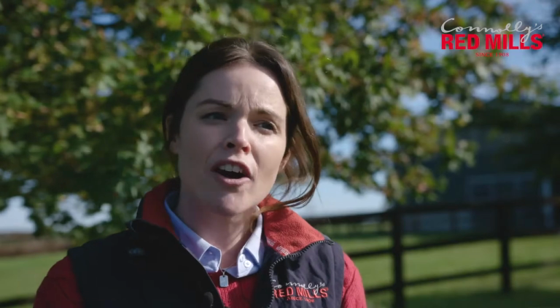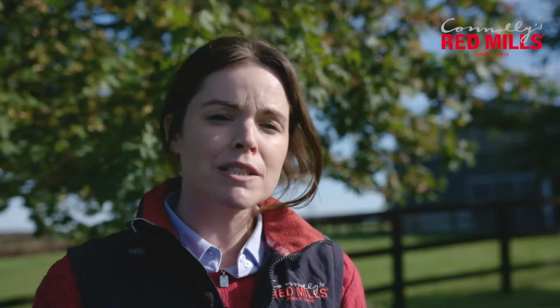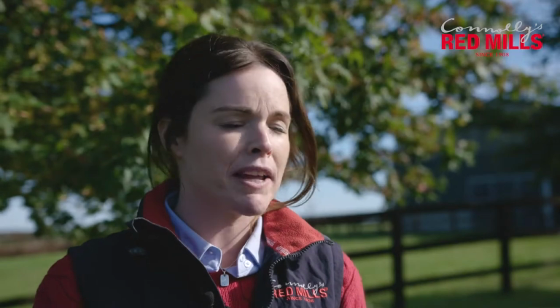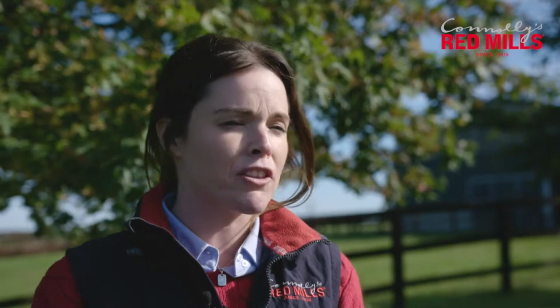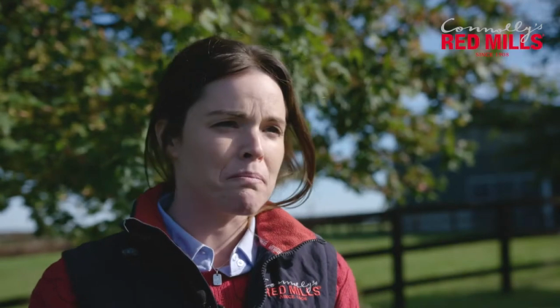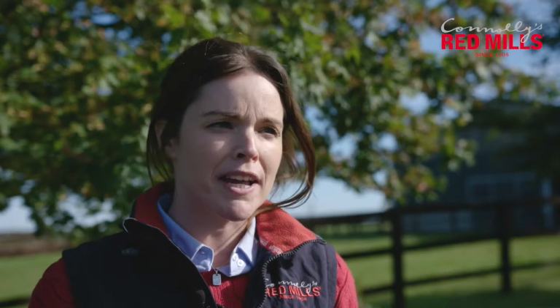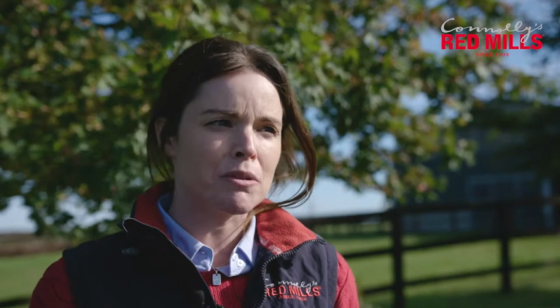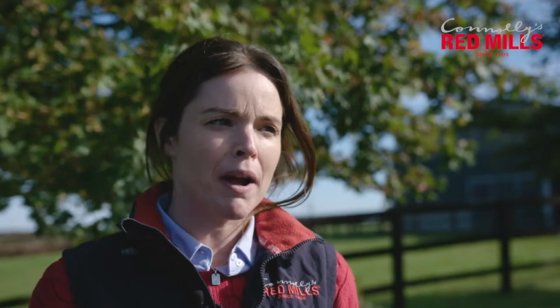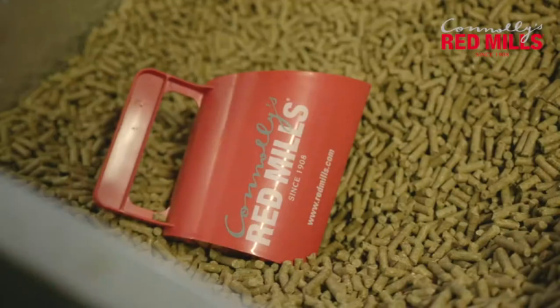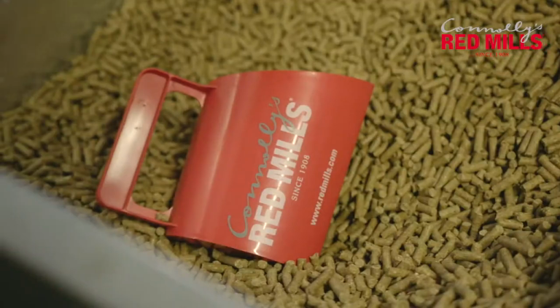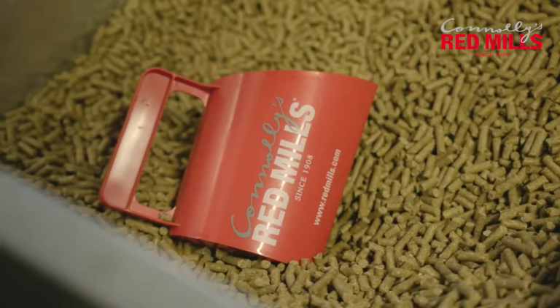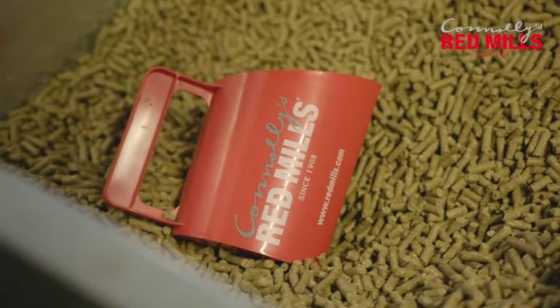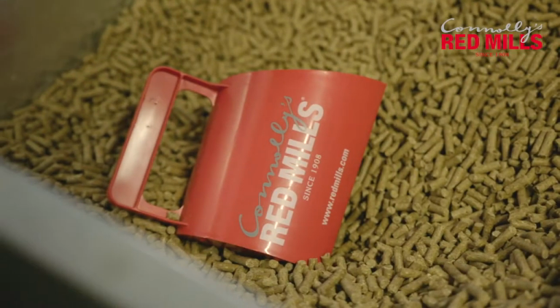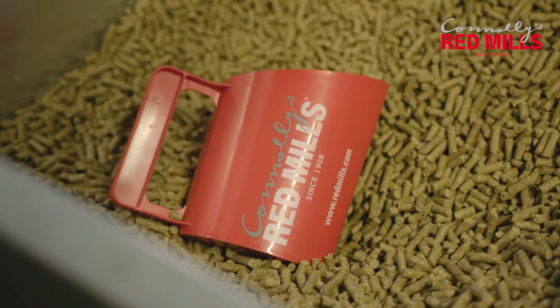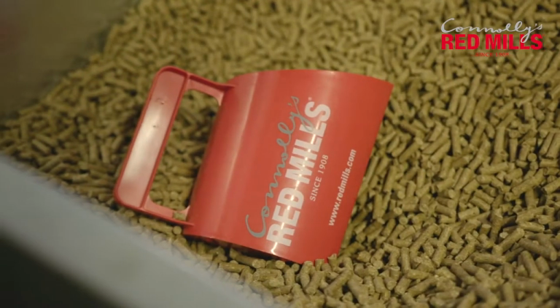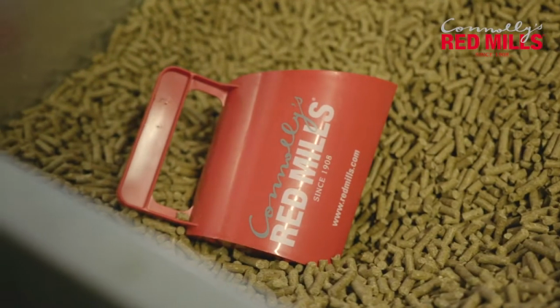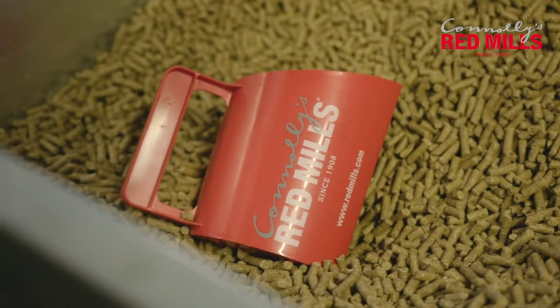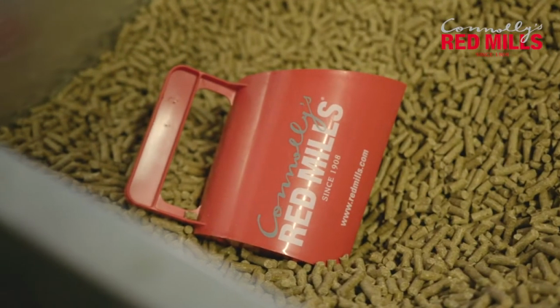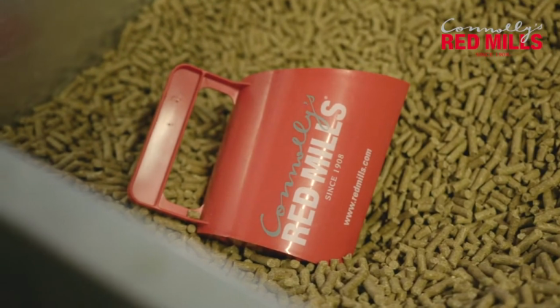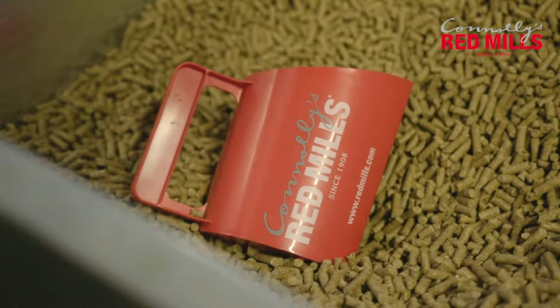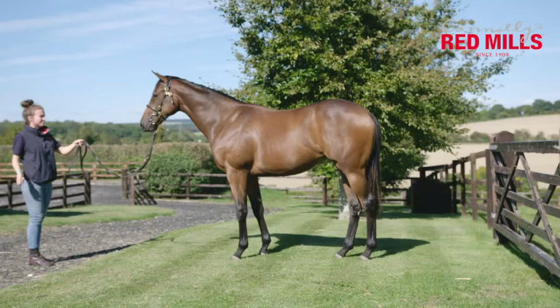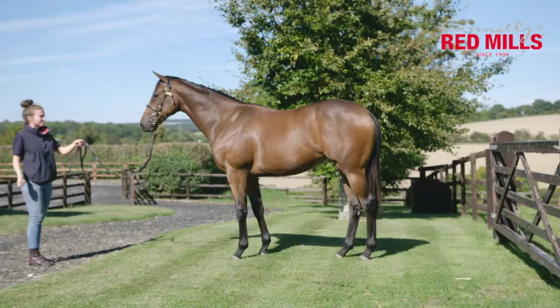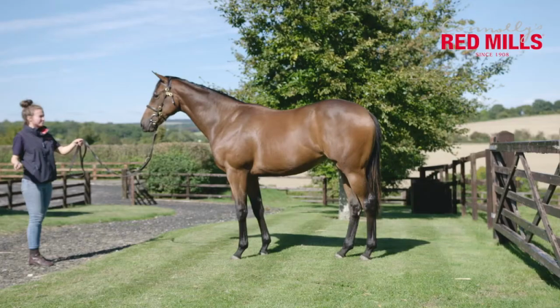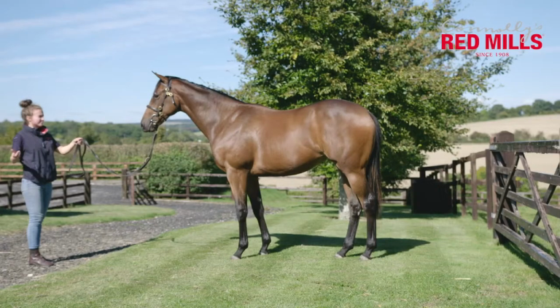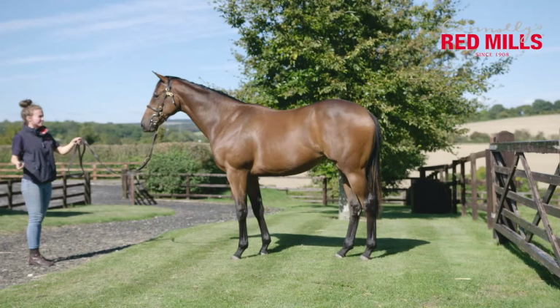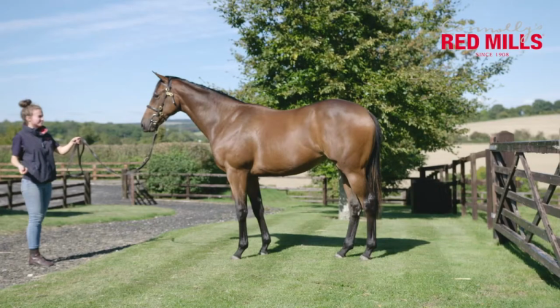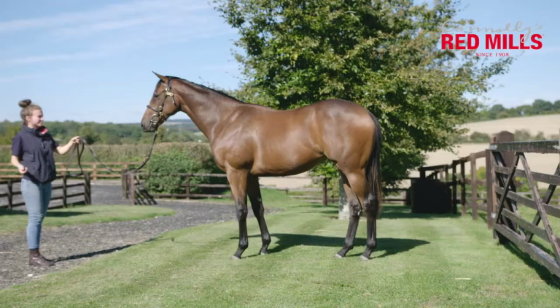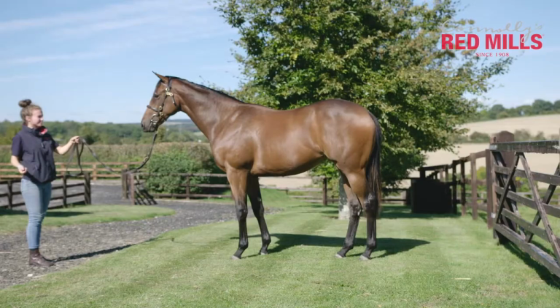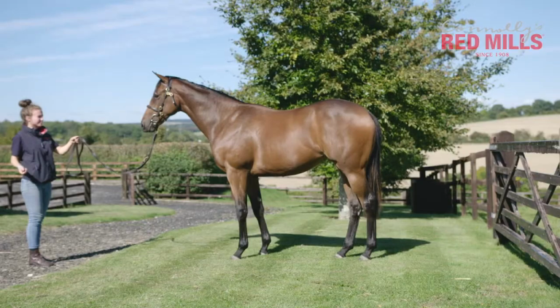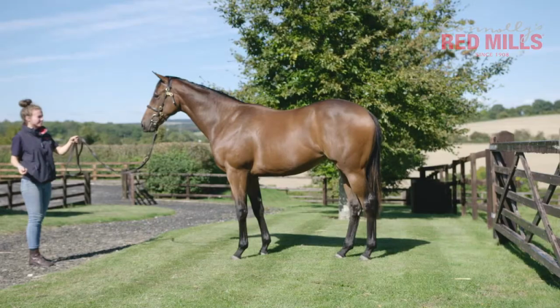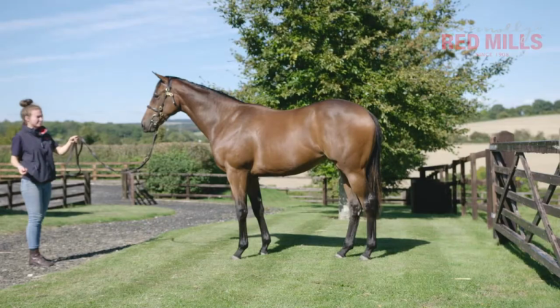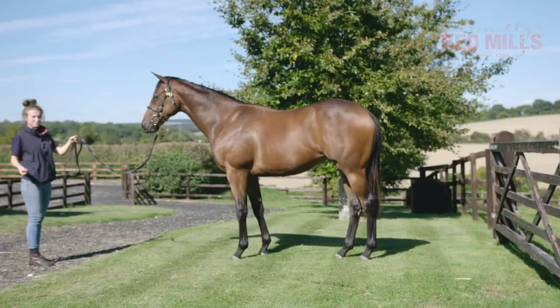Oils play another major part. Connelly's Red Mill's Pret Mix actually has increased oil levels to help promote this healthy skin condition.